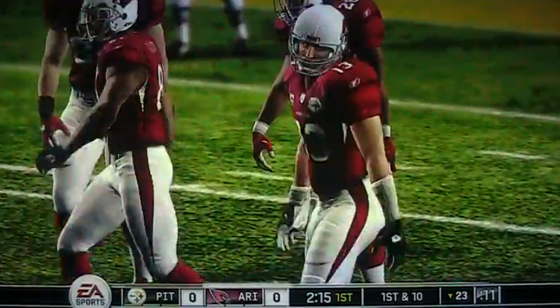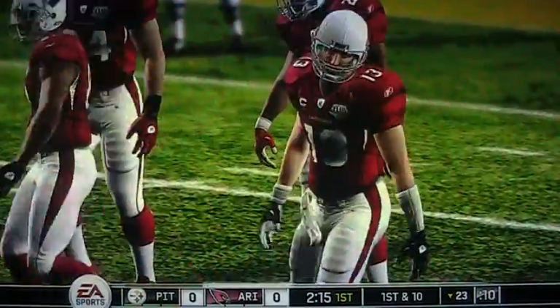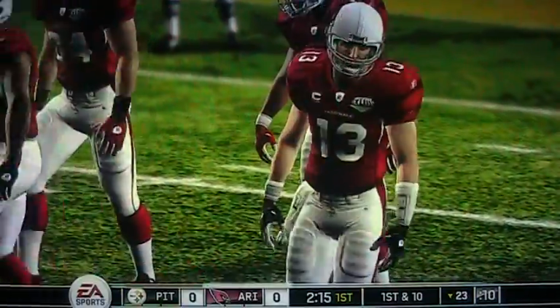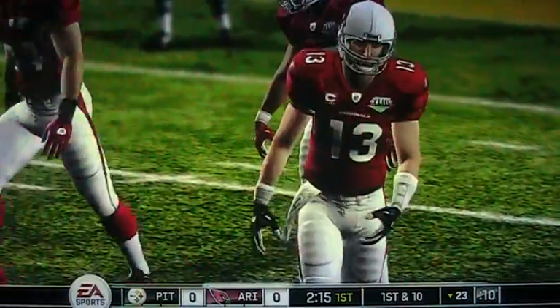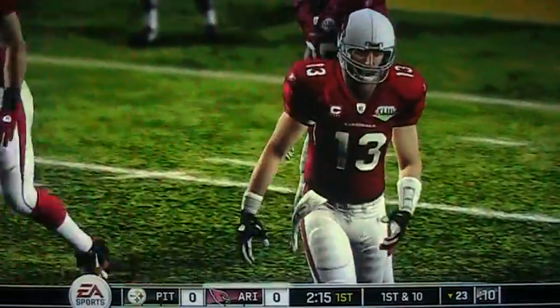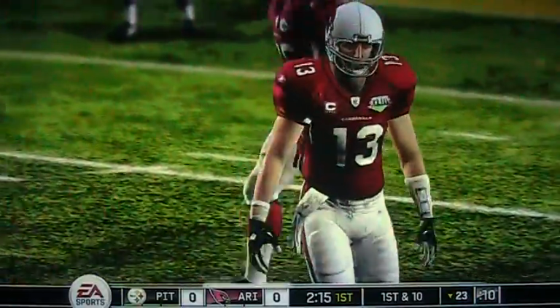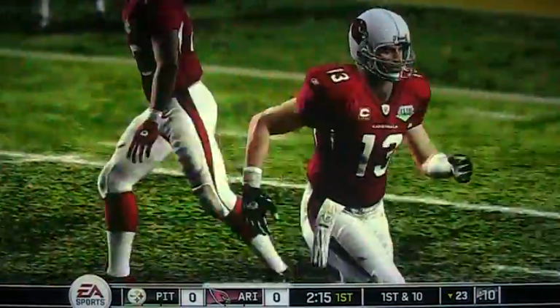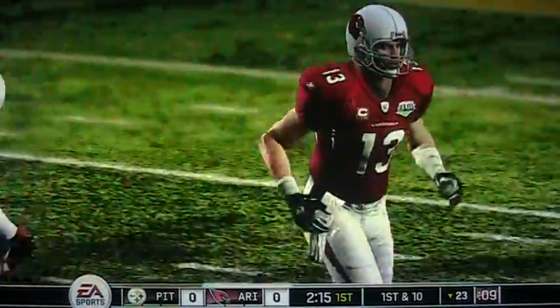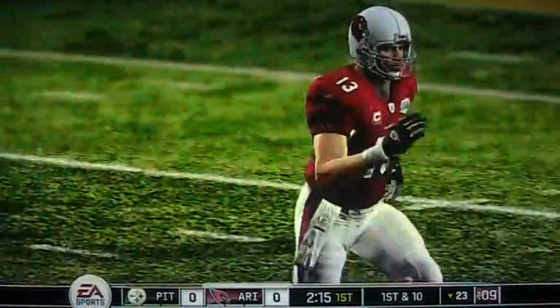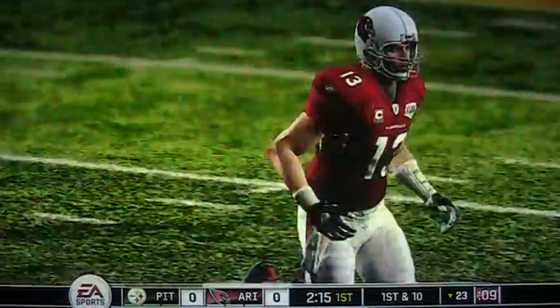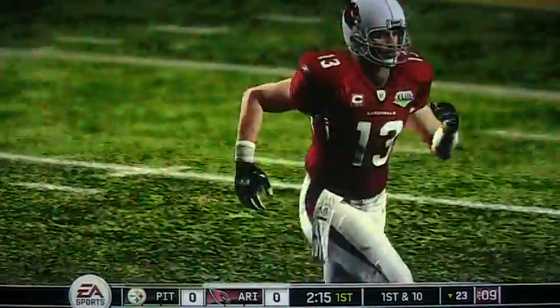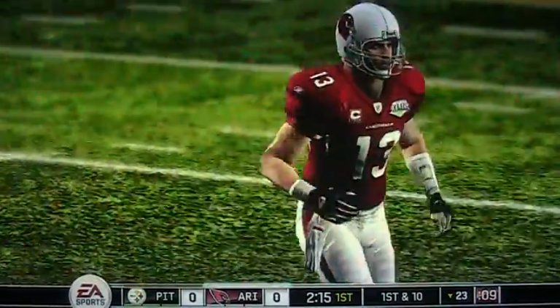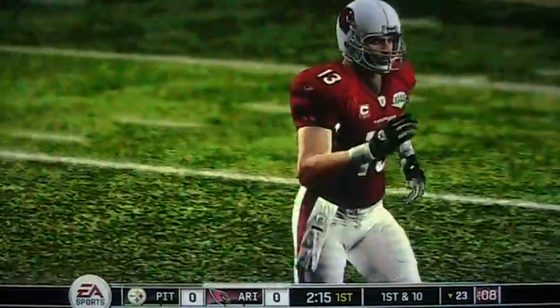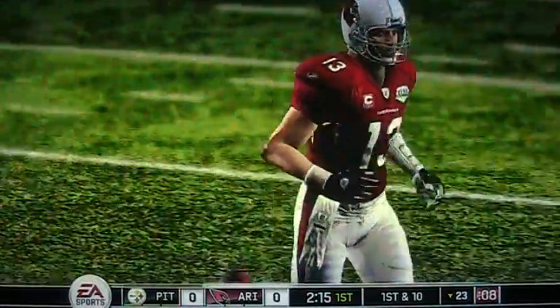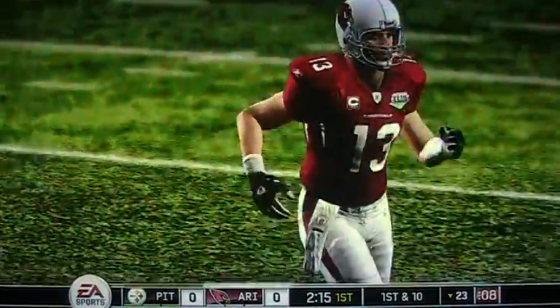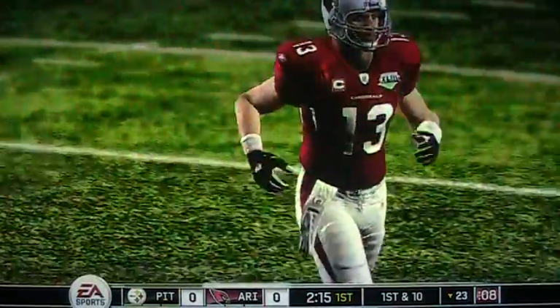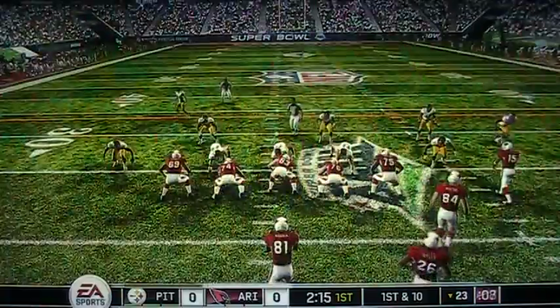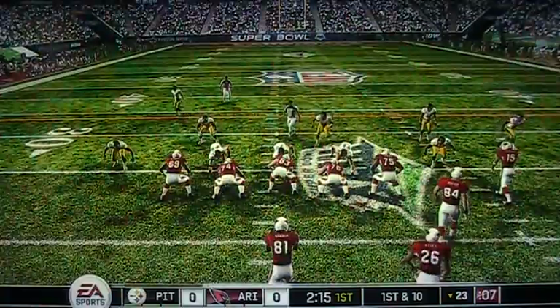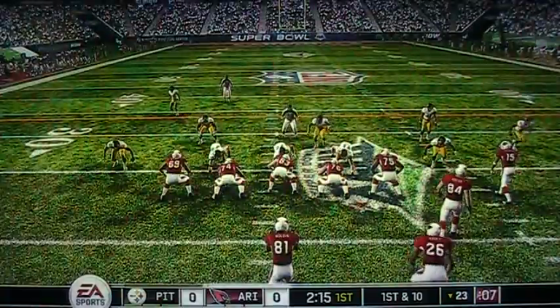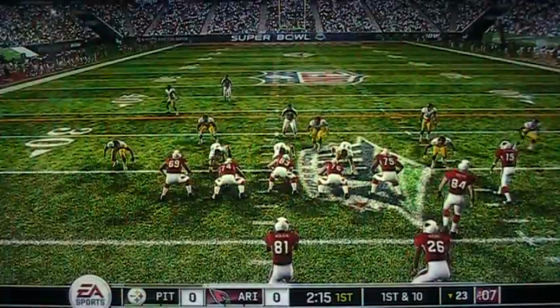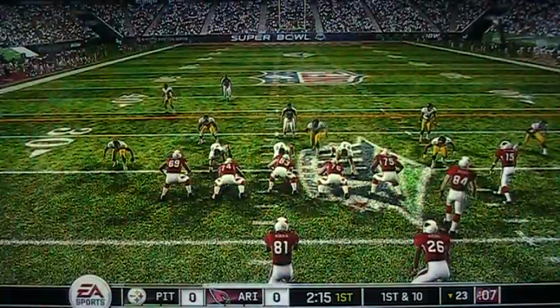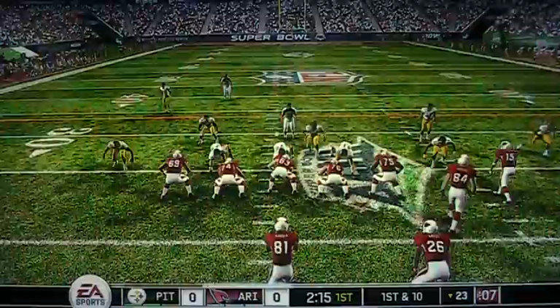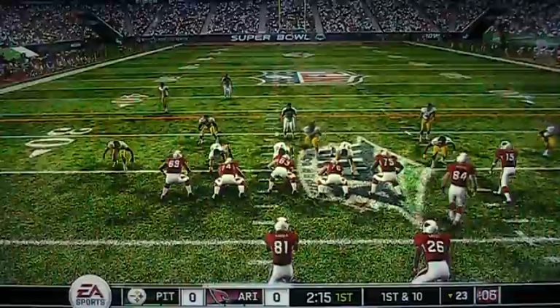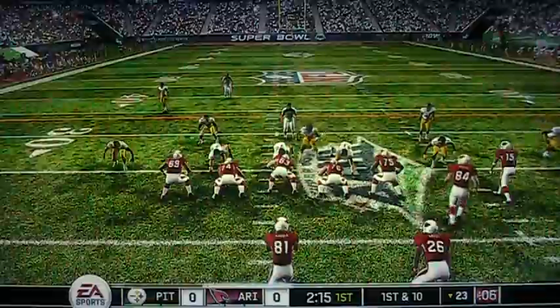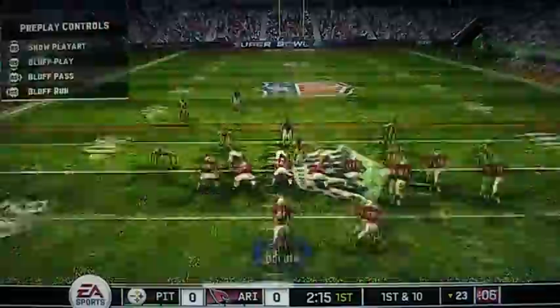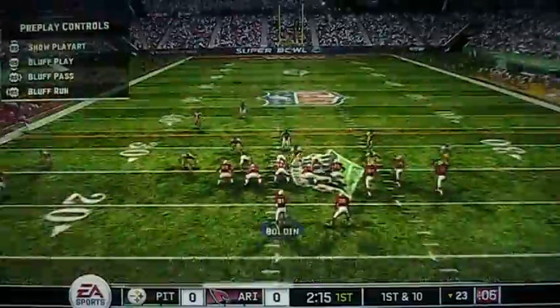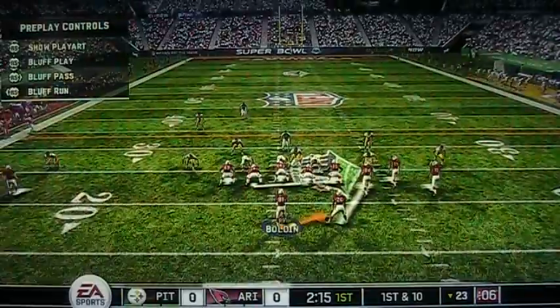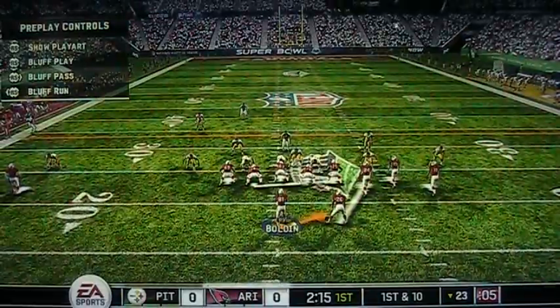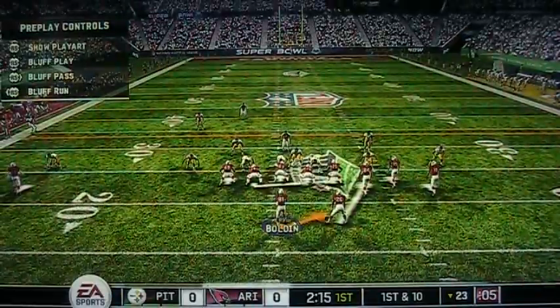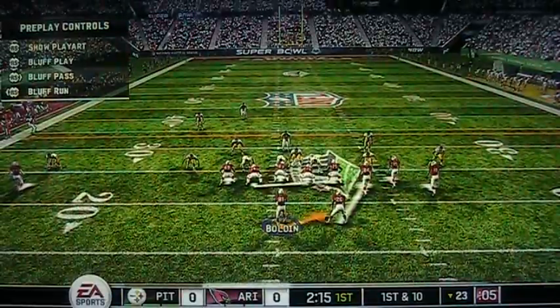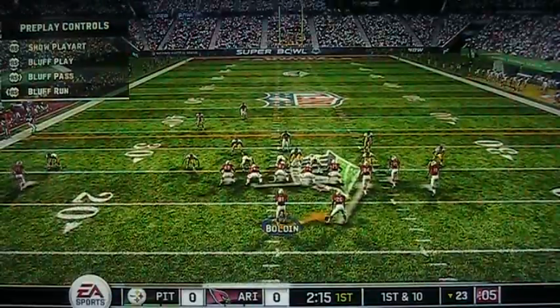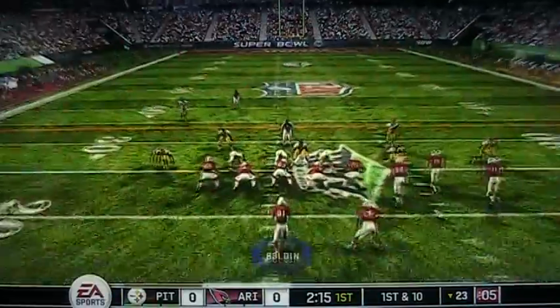It was like 20-some seconds and then it went to 12 seconds. Oh, this is like a wildcat formation.